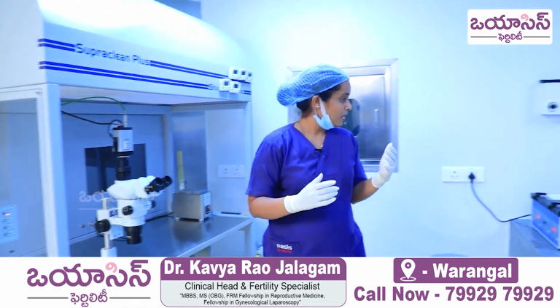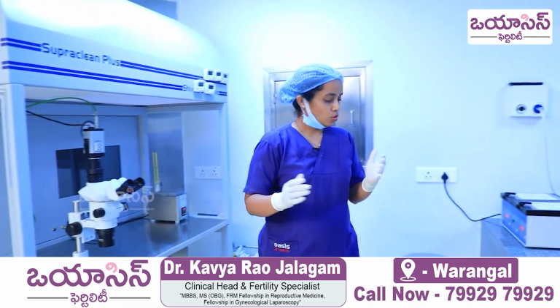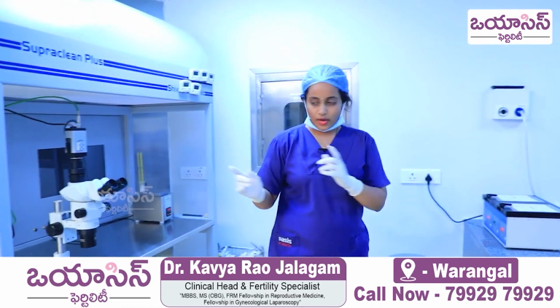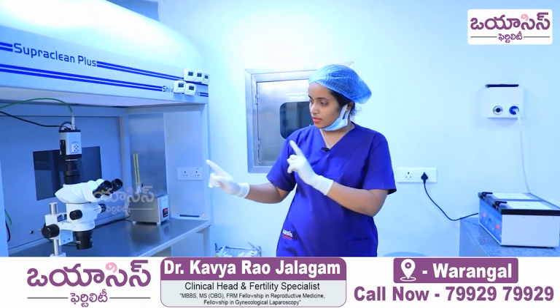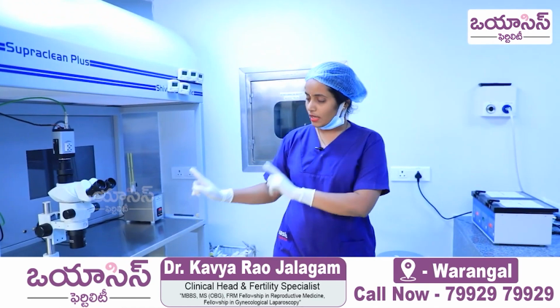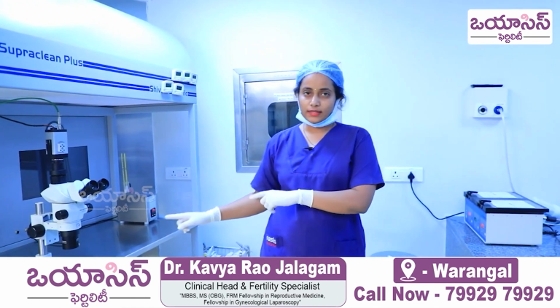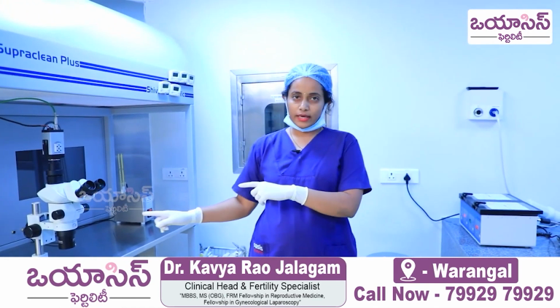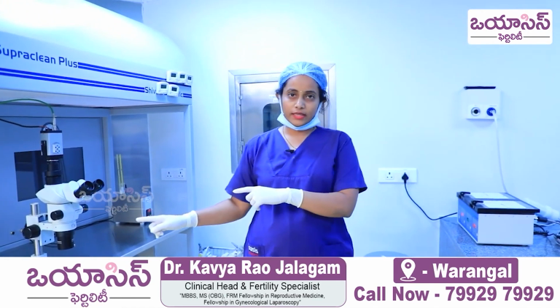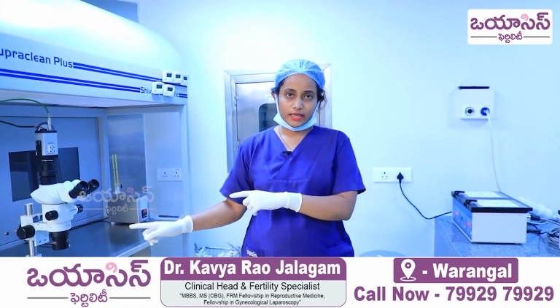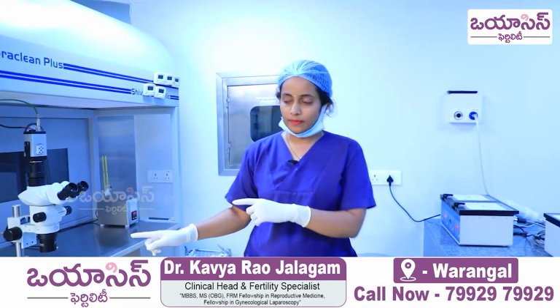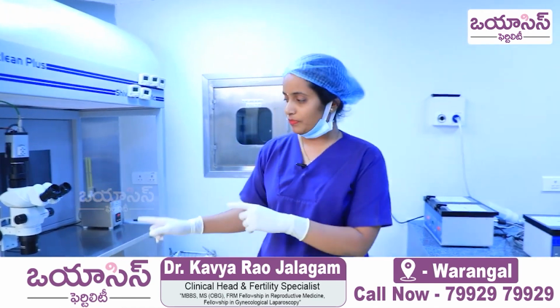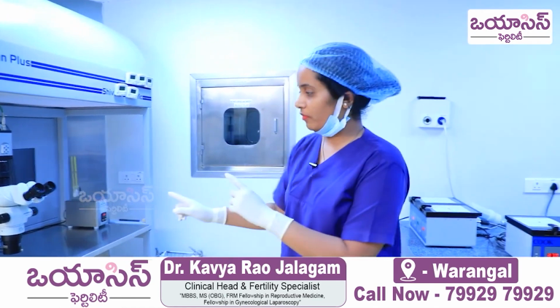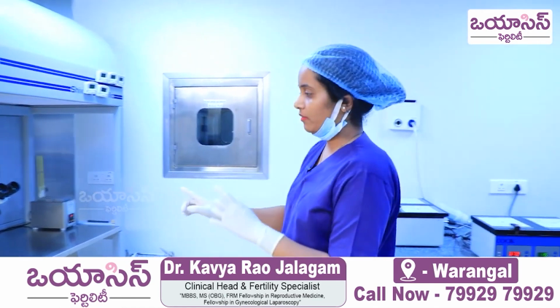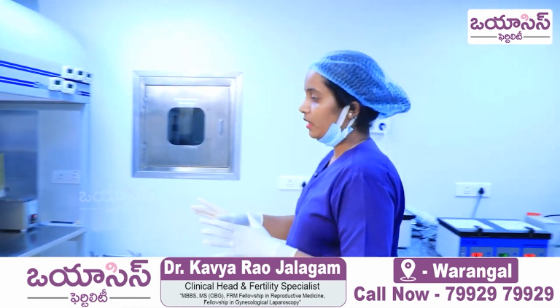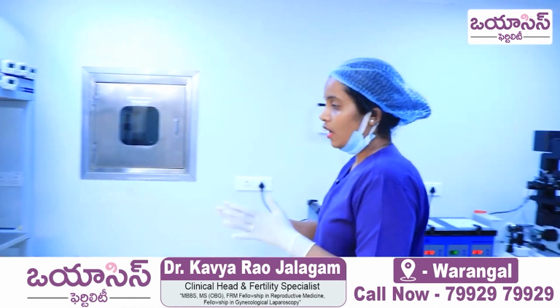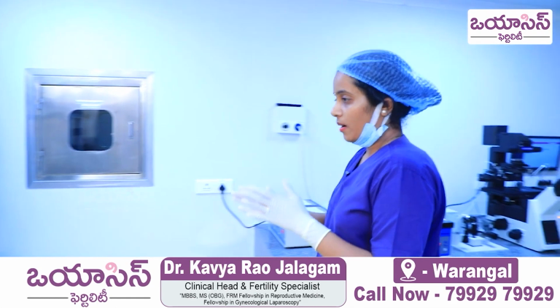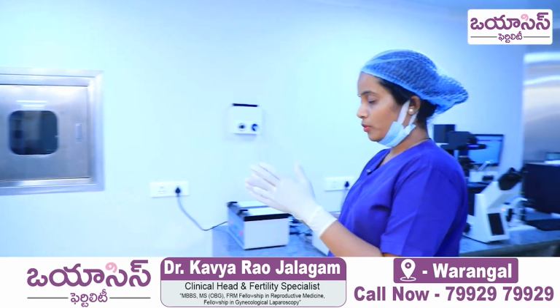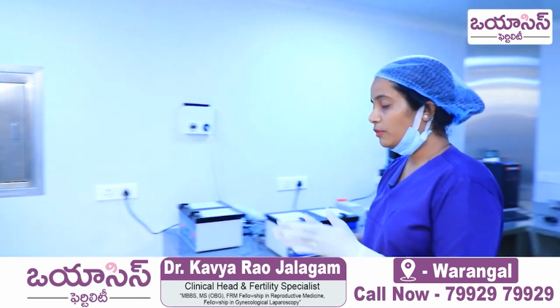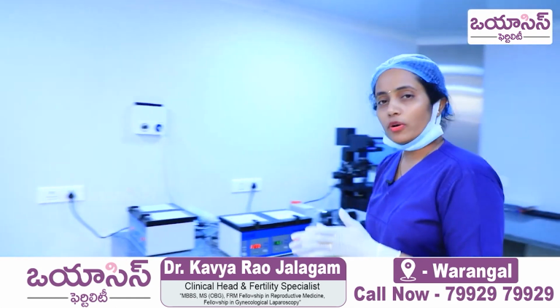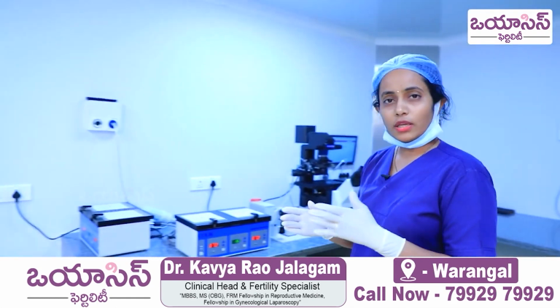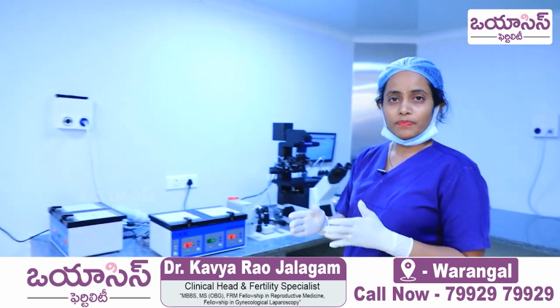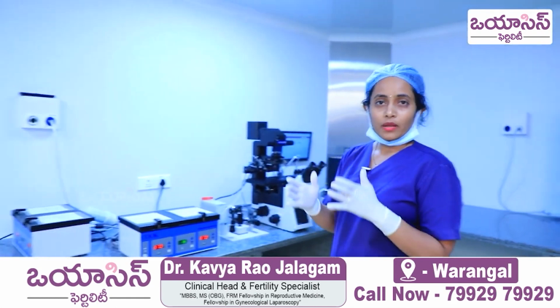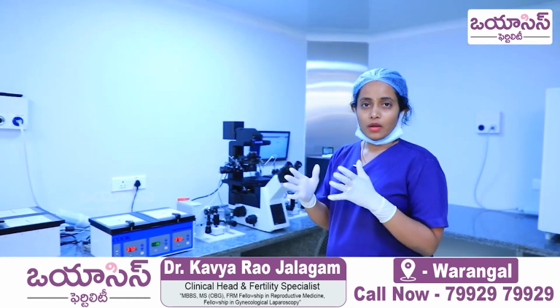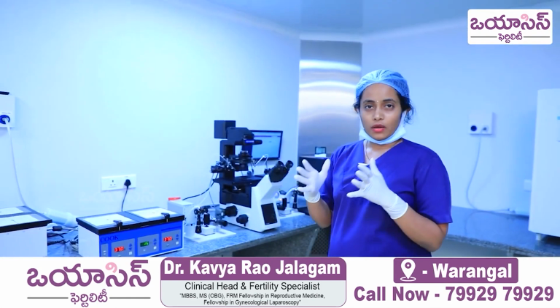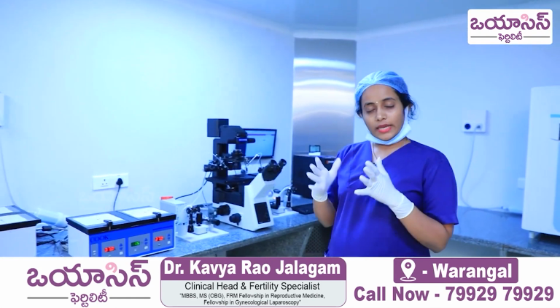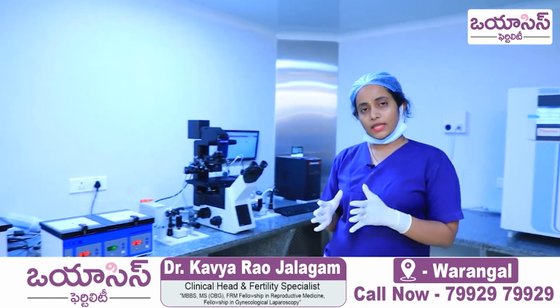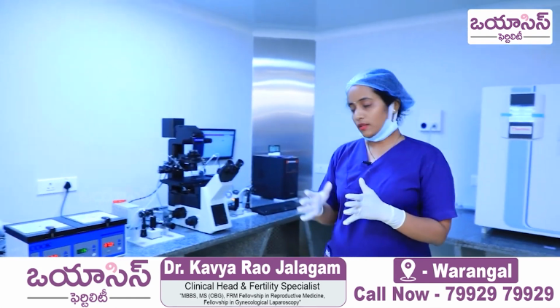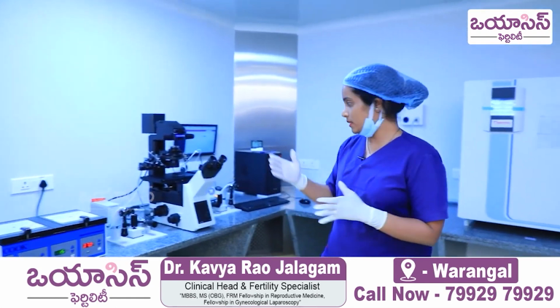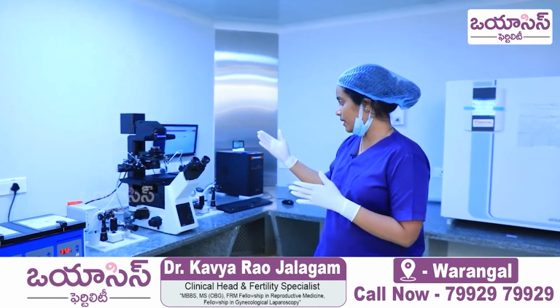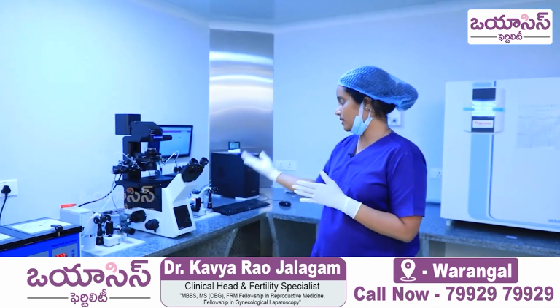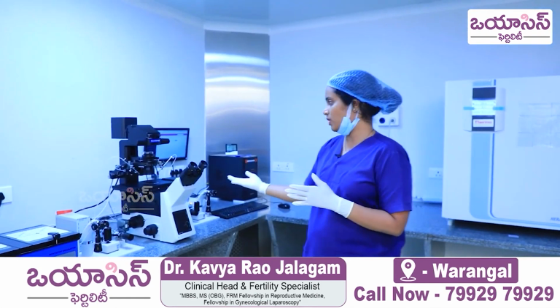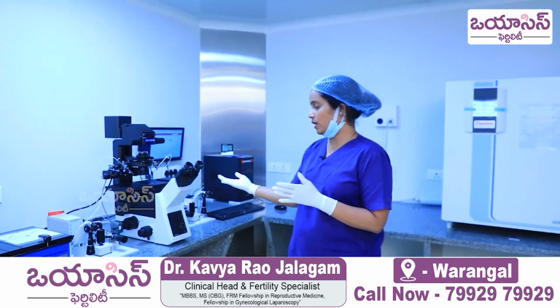Once the eggs are collected here, we will proceed for the ICSI. This is the ICSI machine.